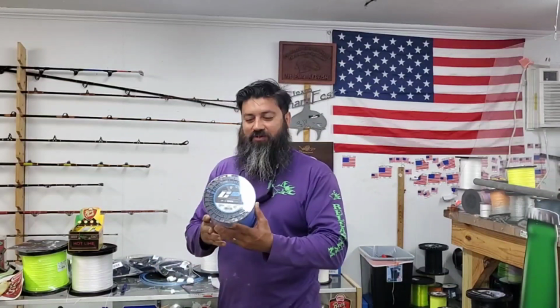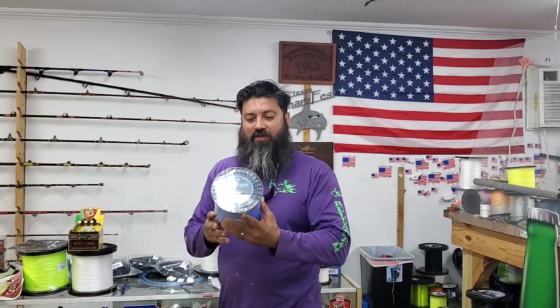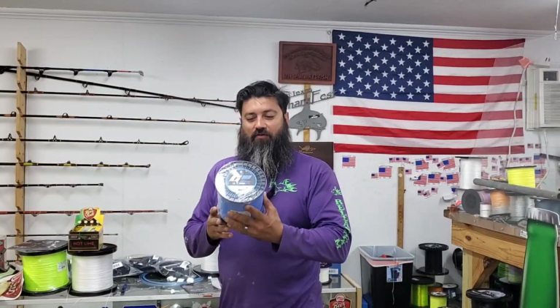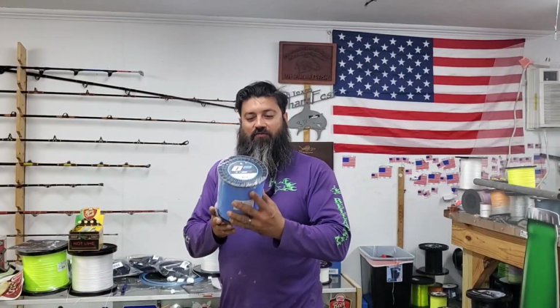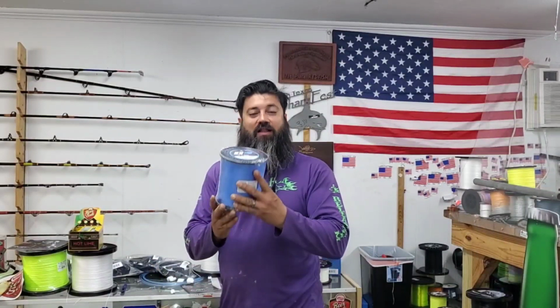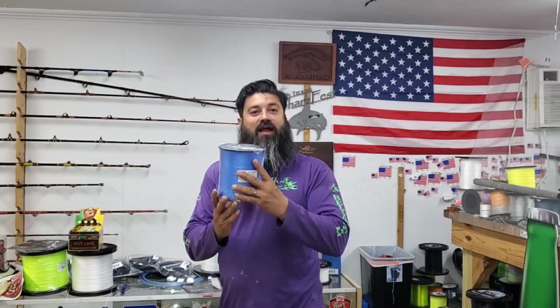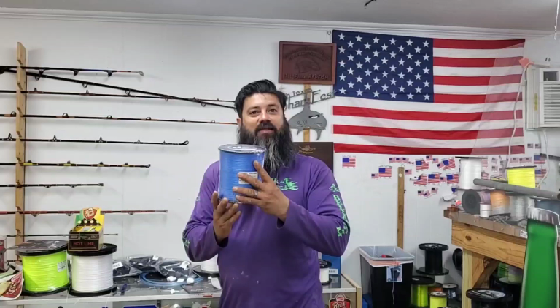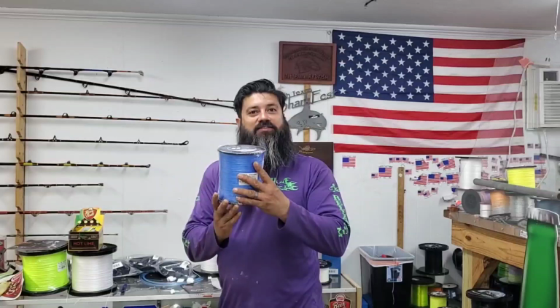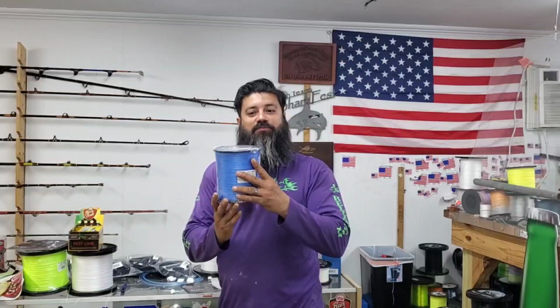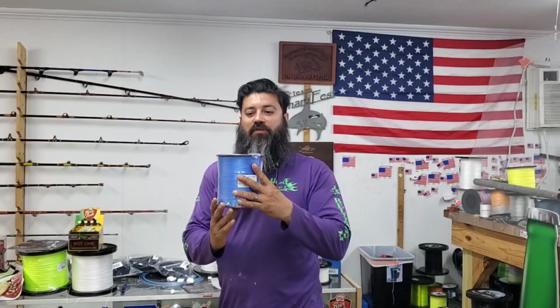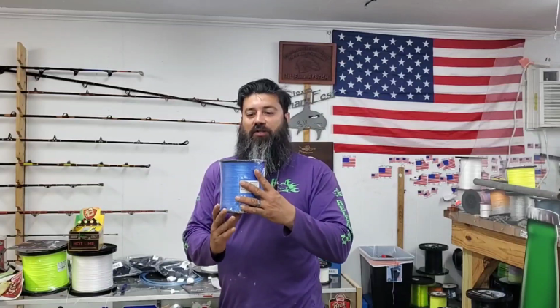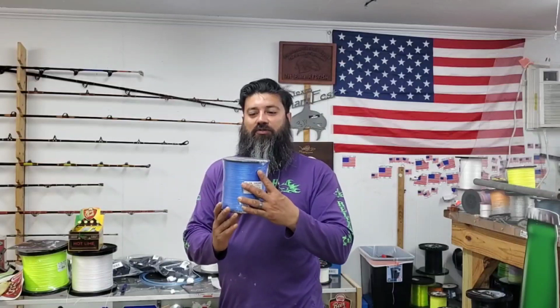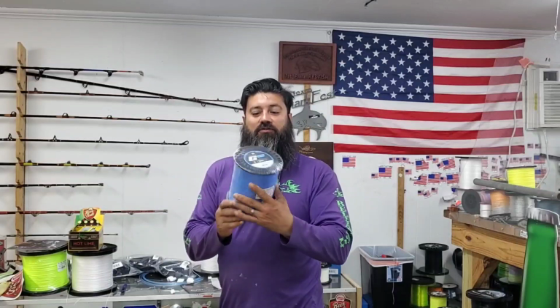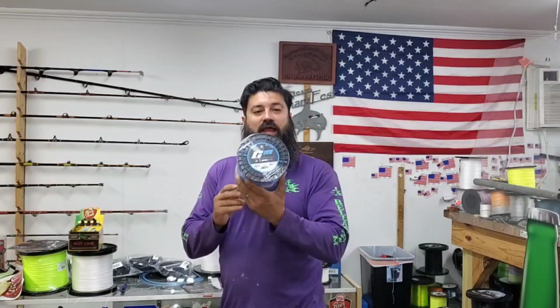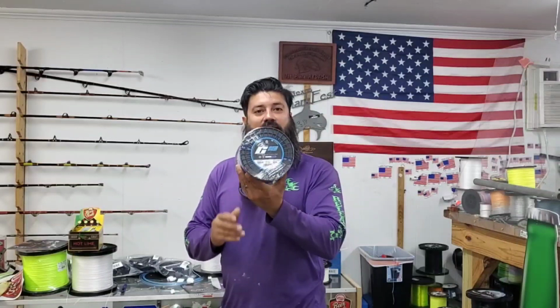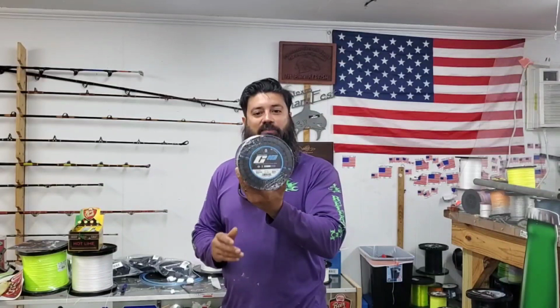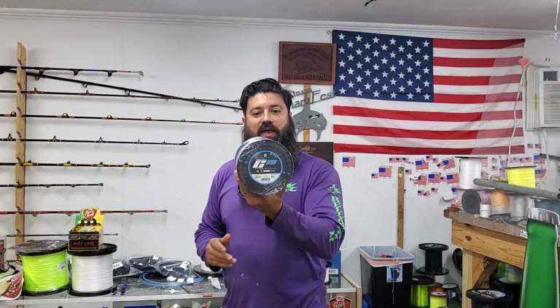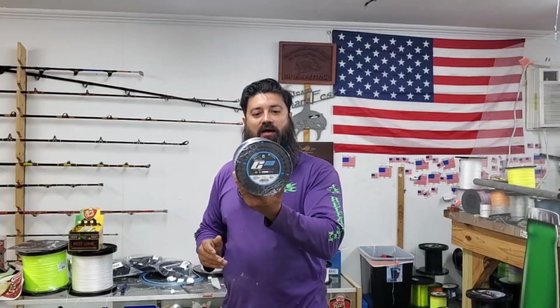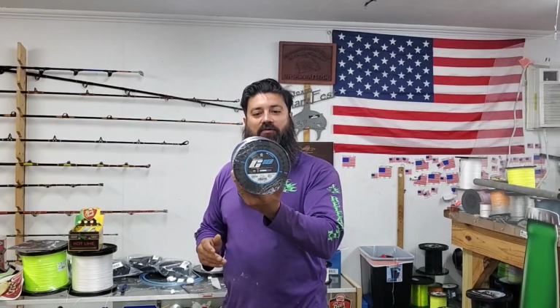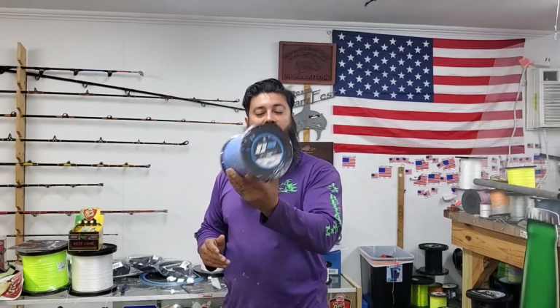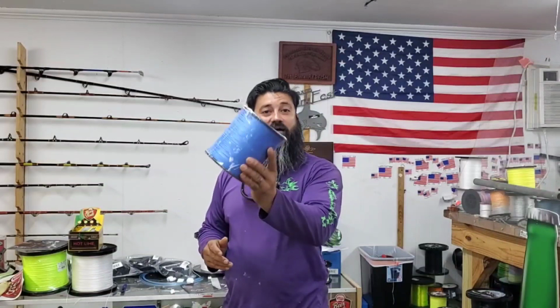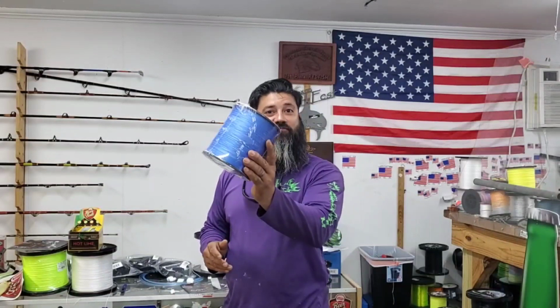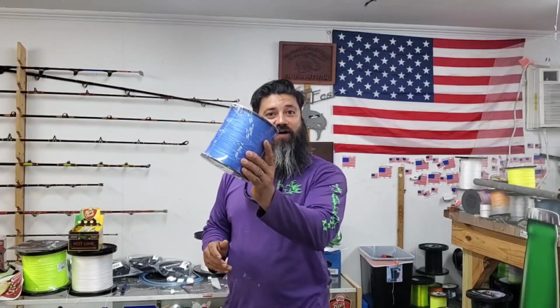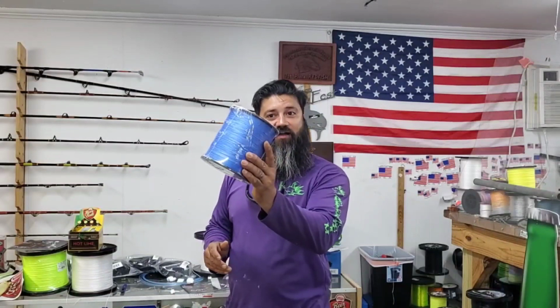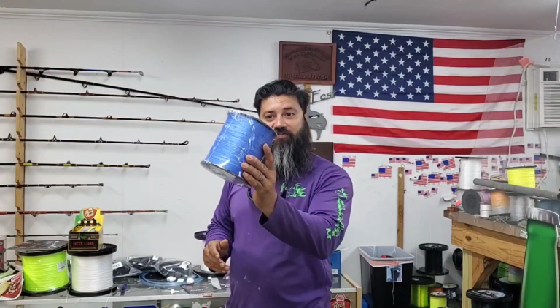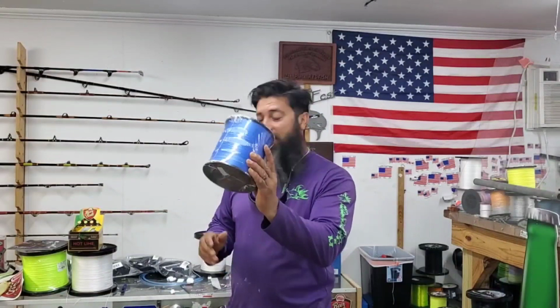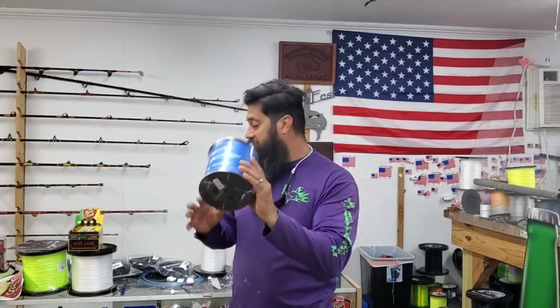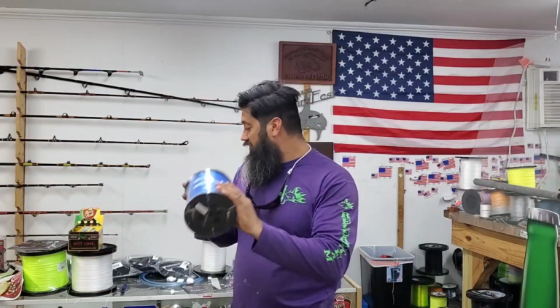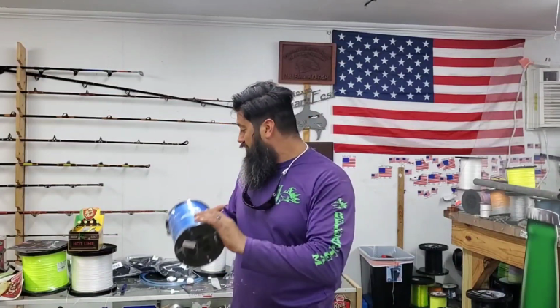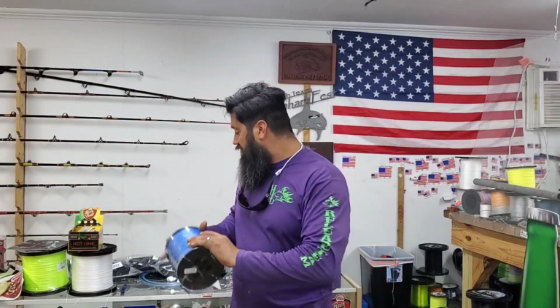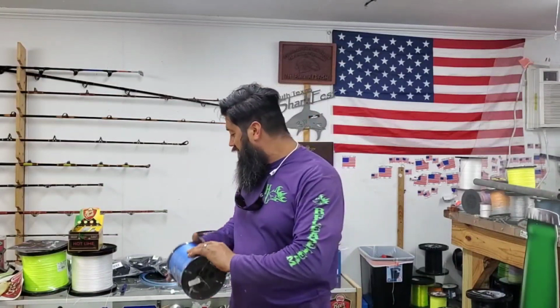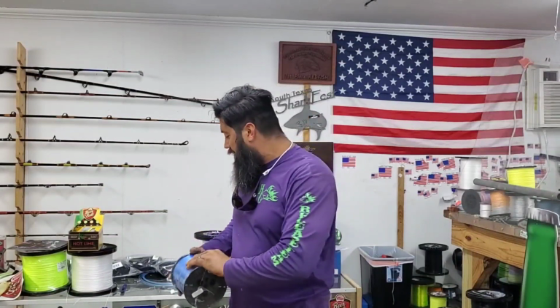We finally got in some of the blue 80-pound. We got 5,000 yards there.